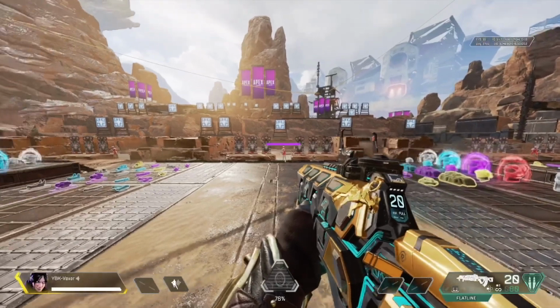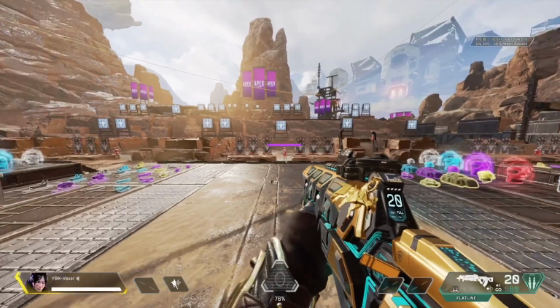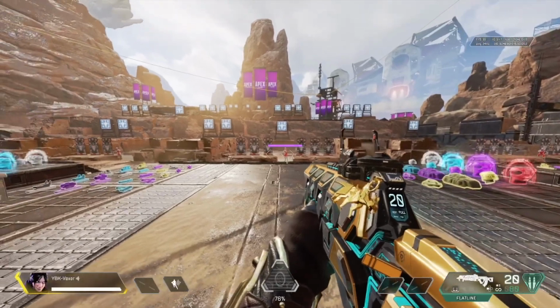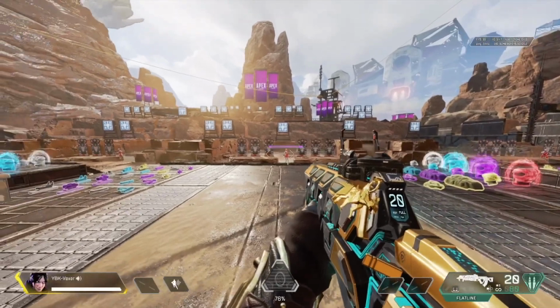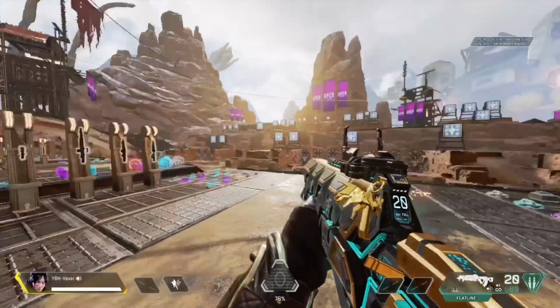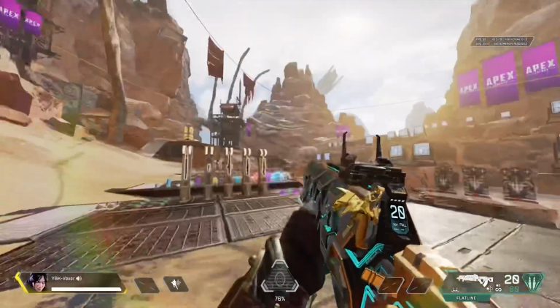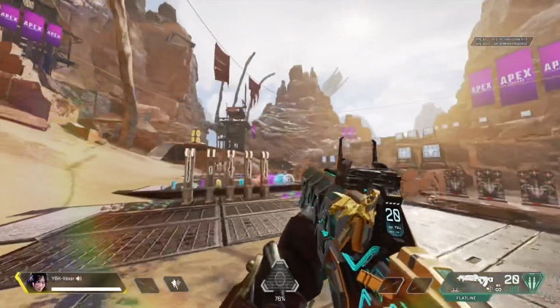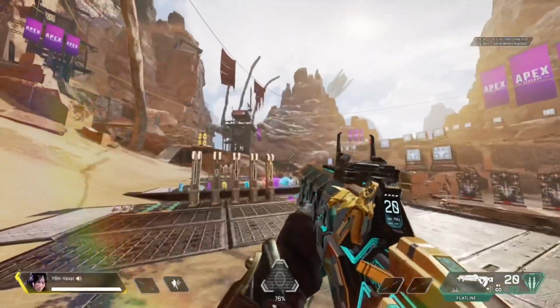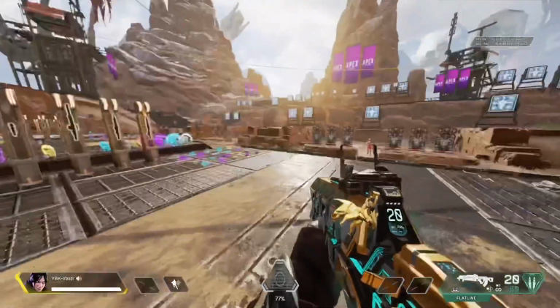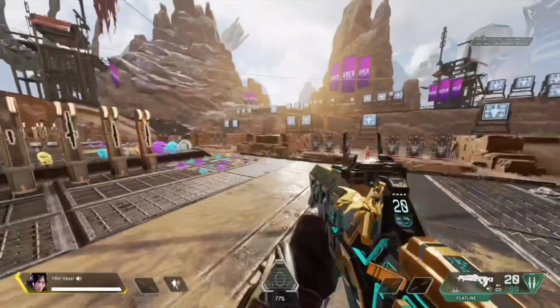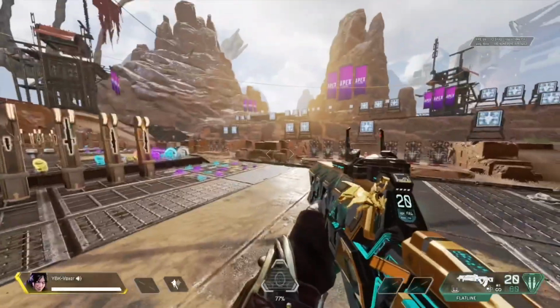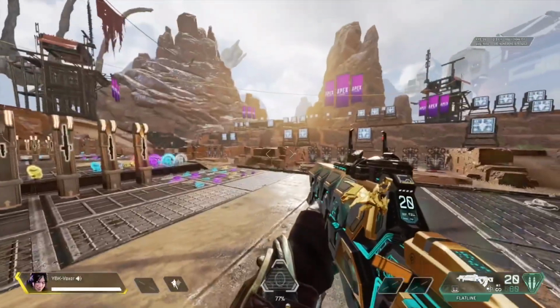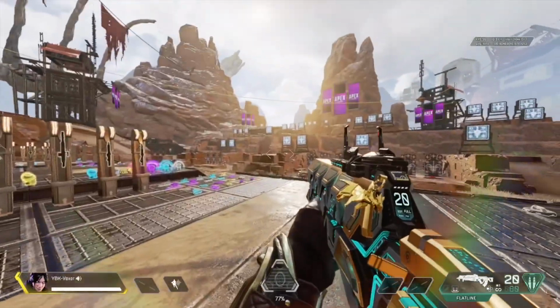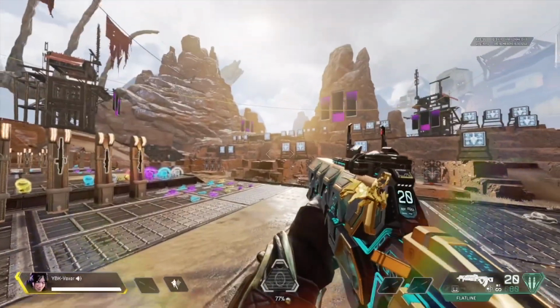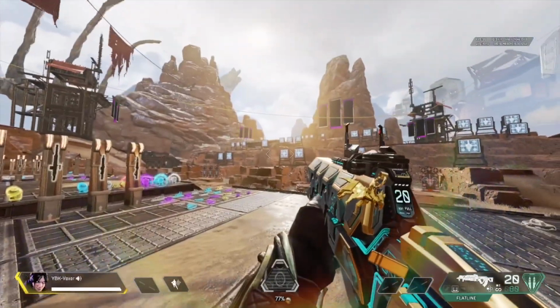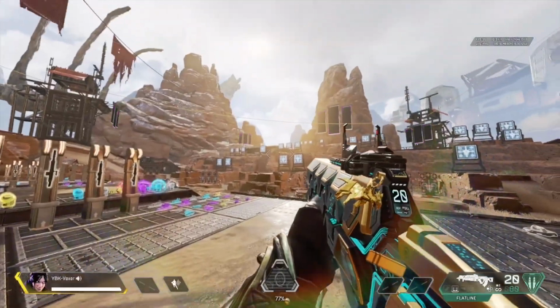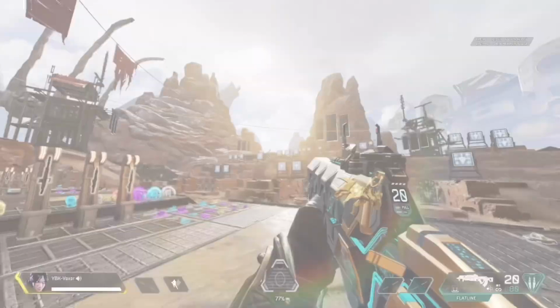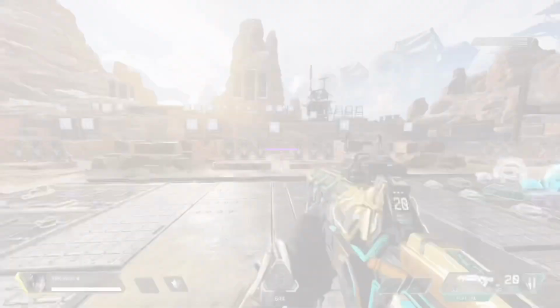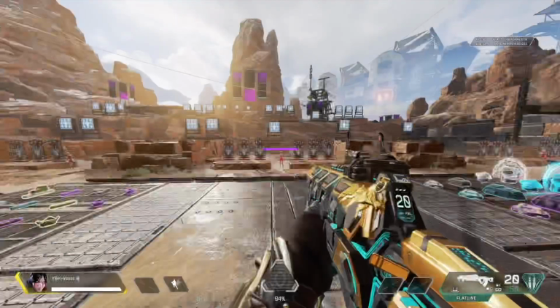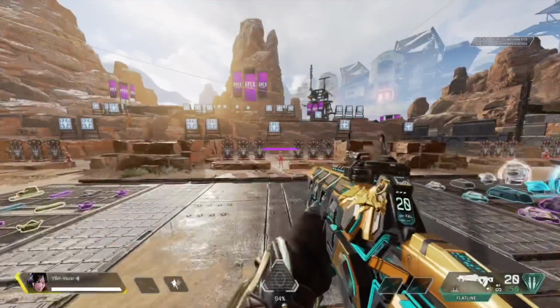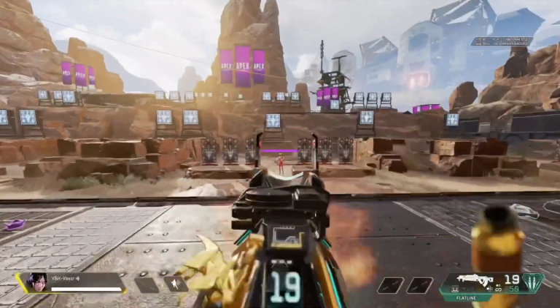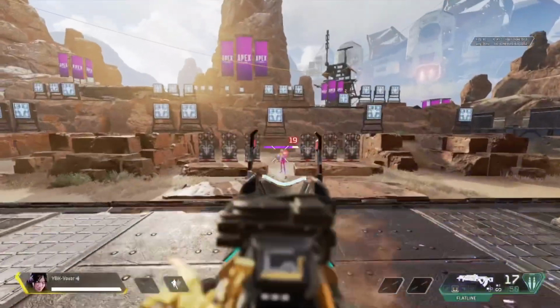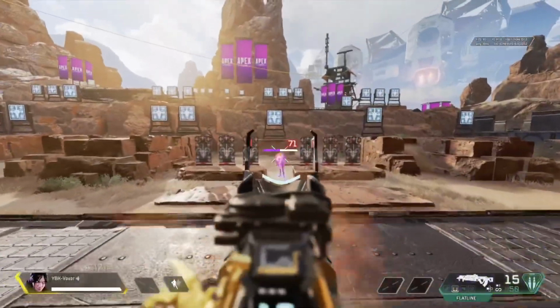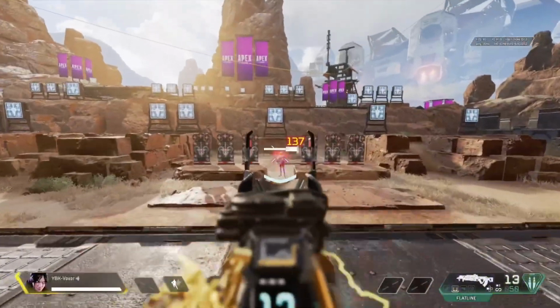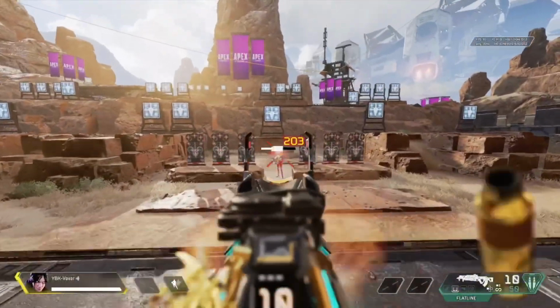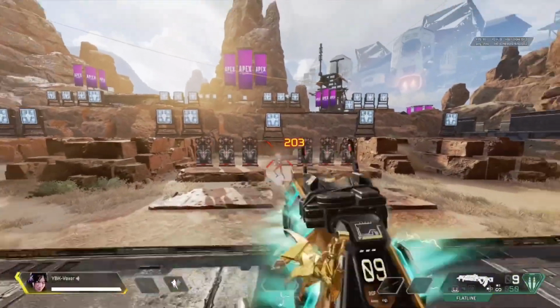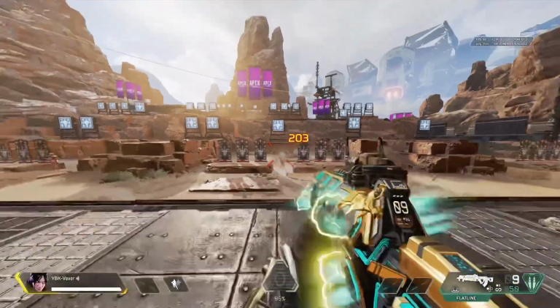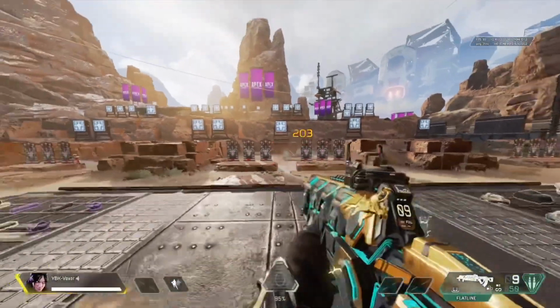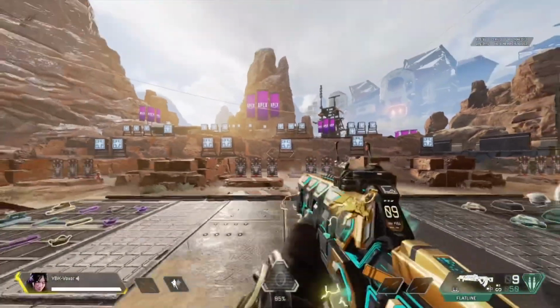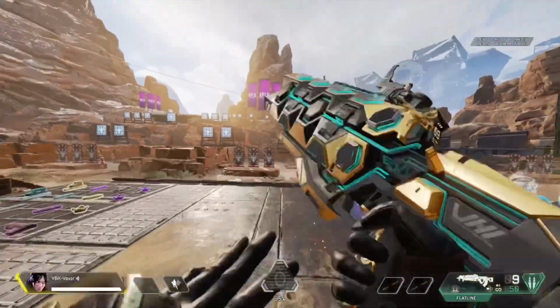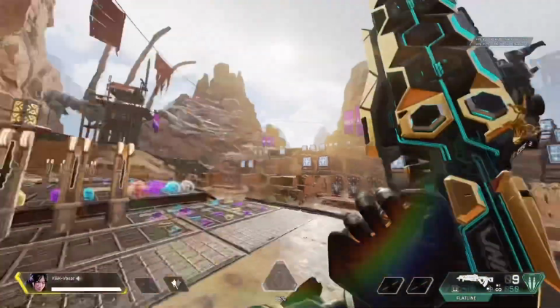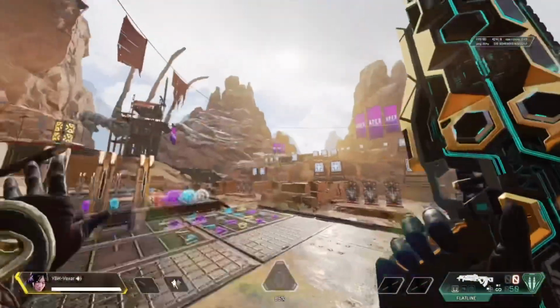Oh my god, look at this freaking stick drift. Much better.